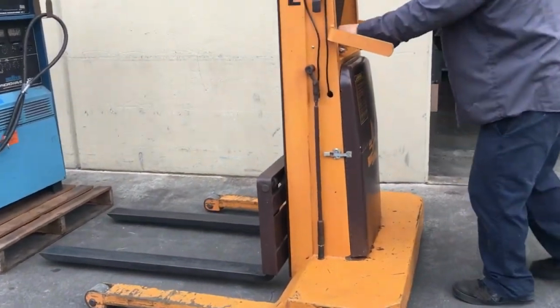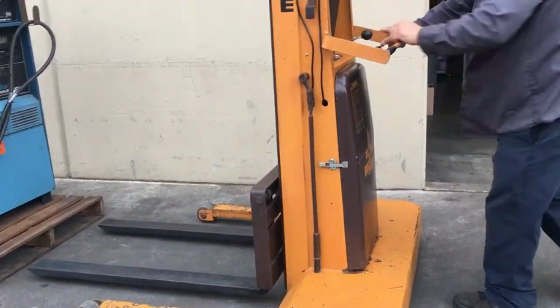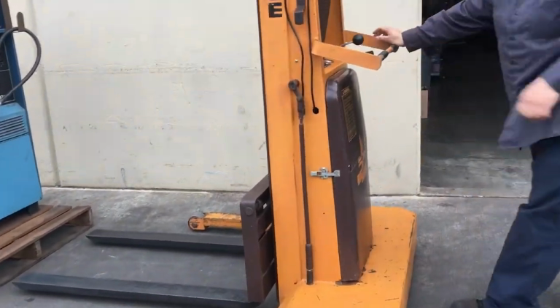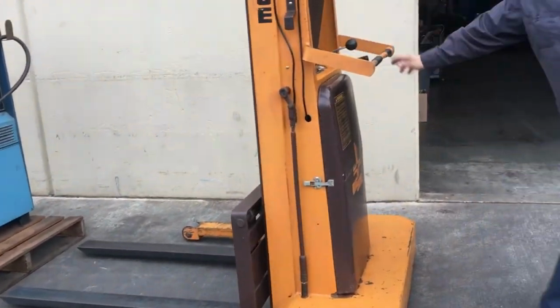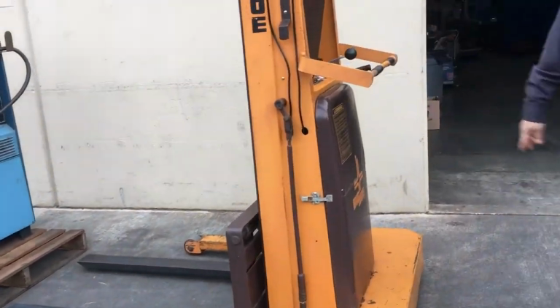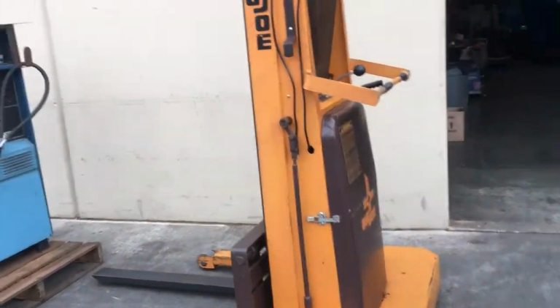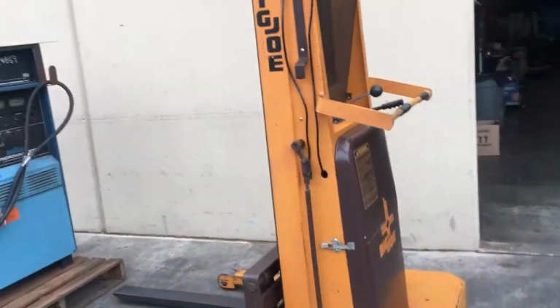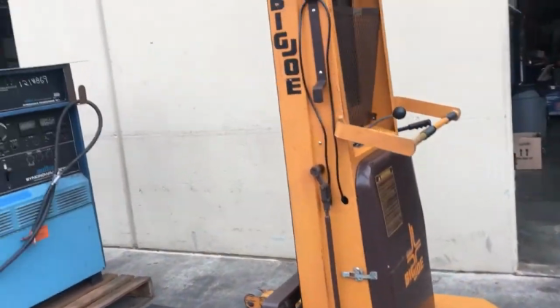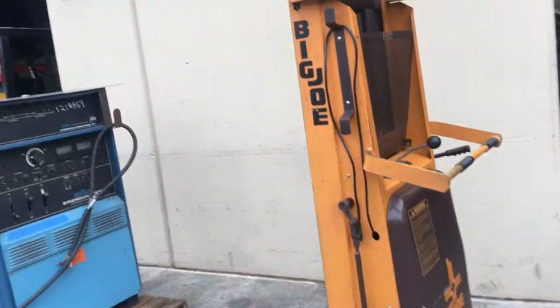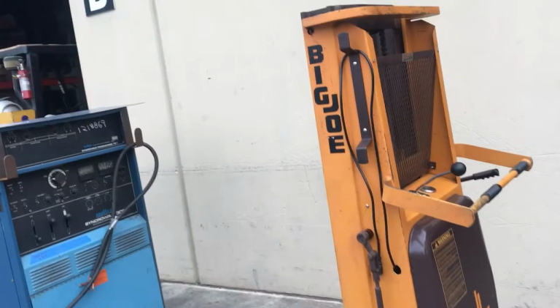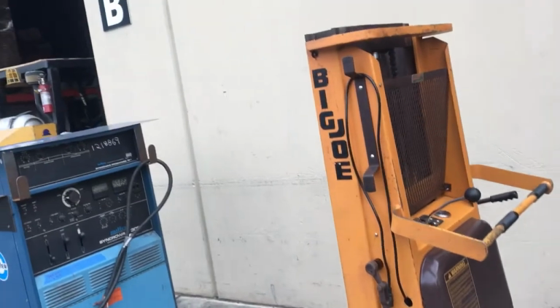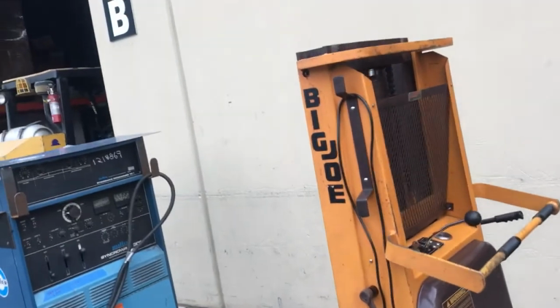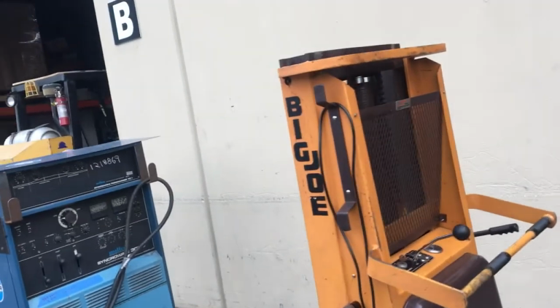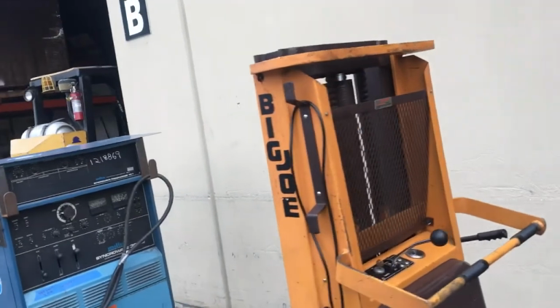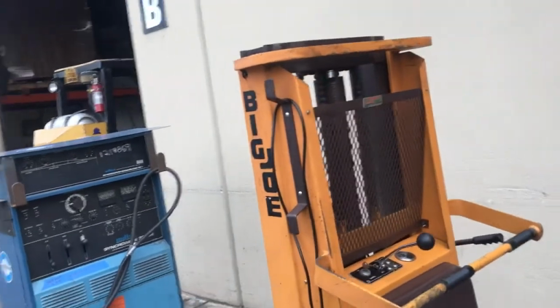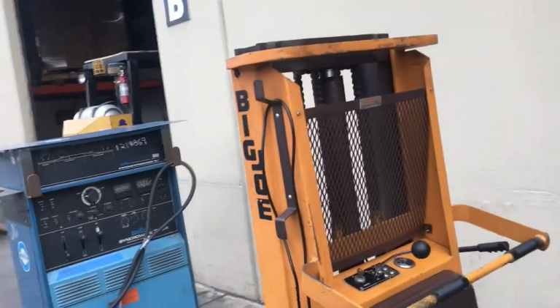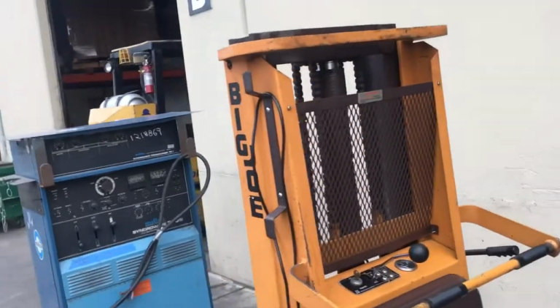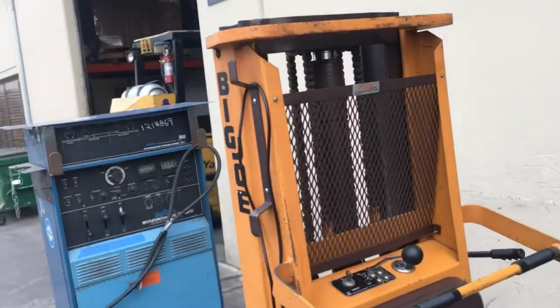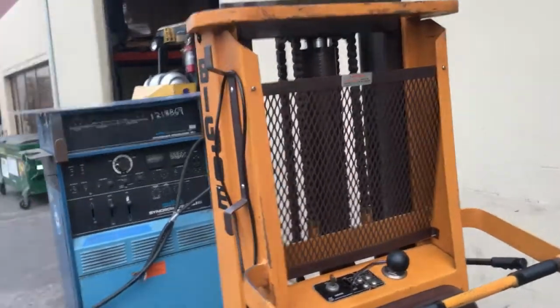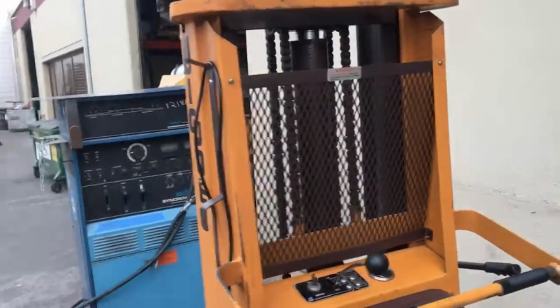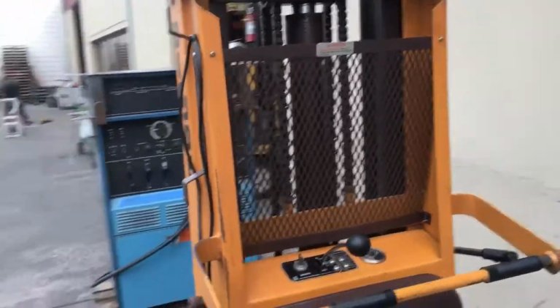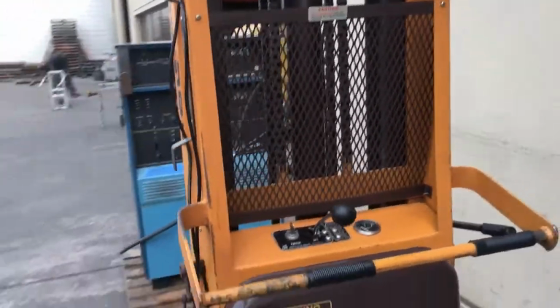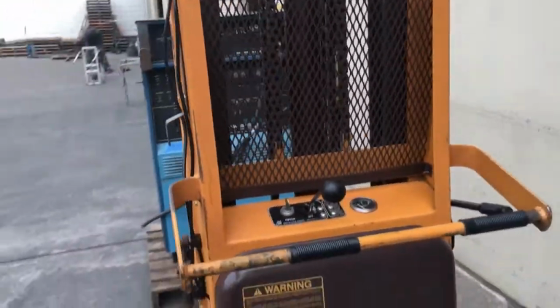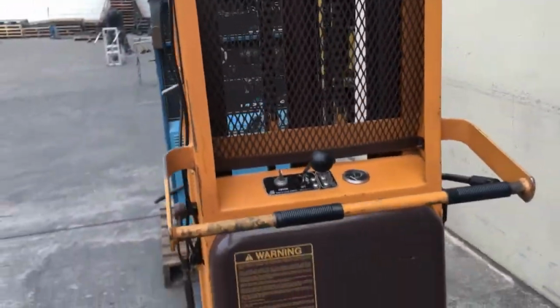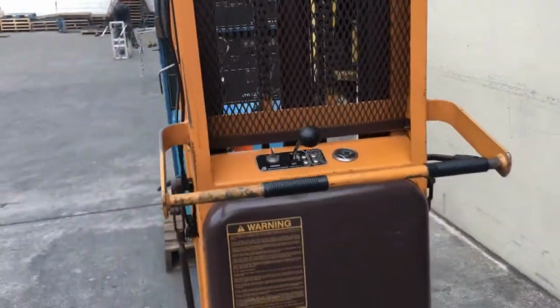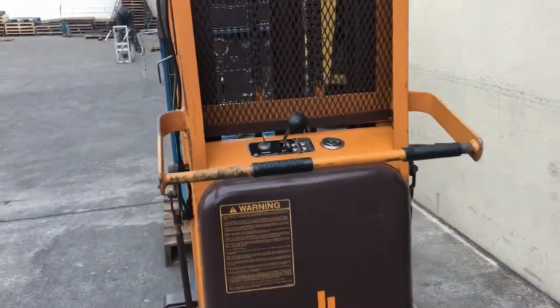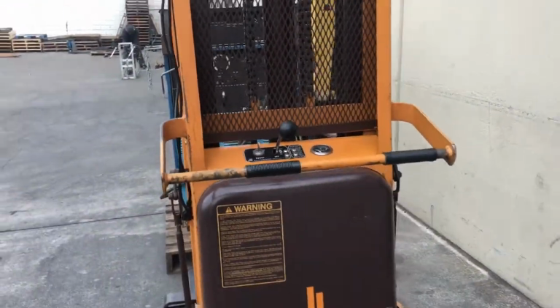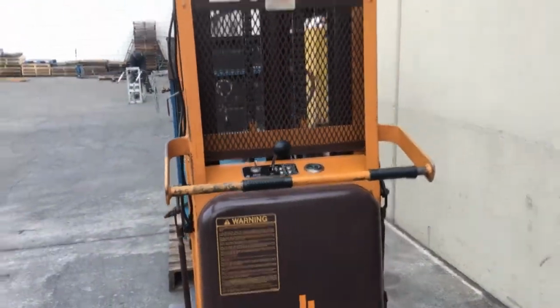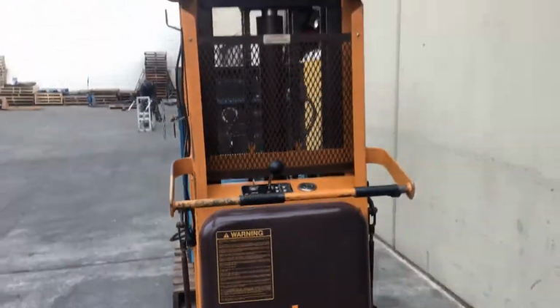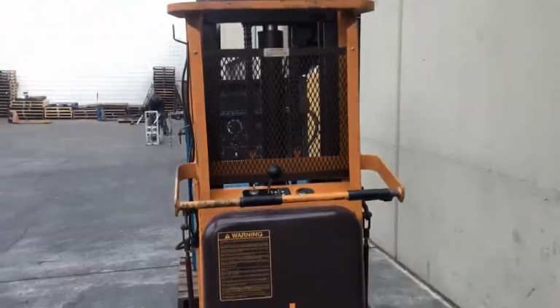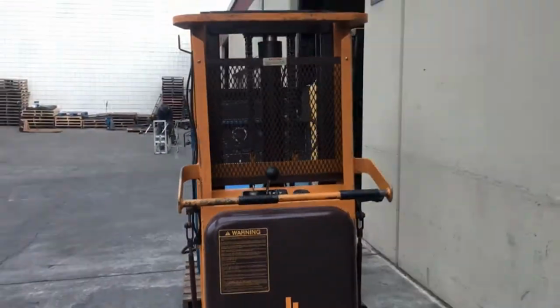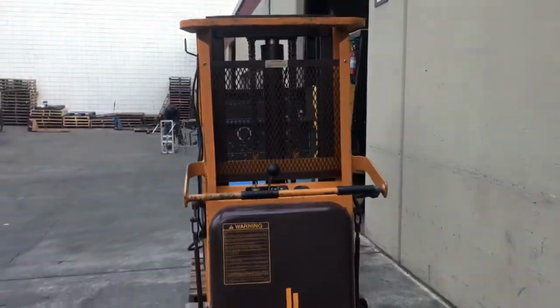Okay, that is a Big Joe 2,500 pound walk-behind forklift.